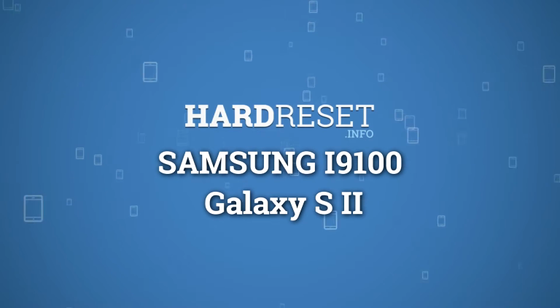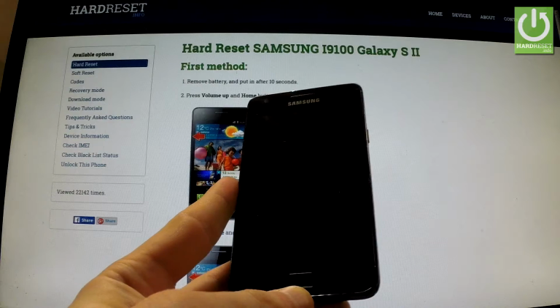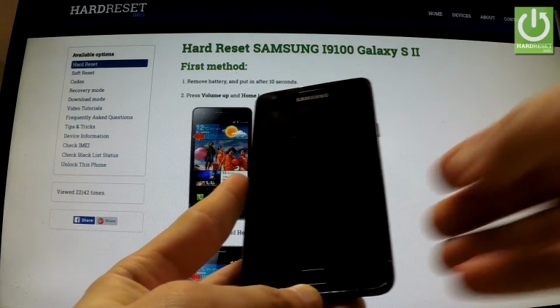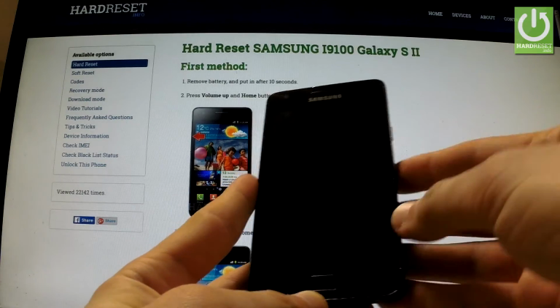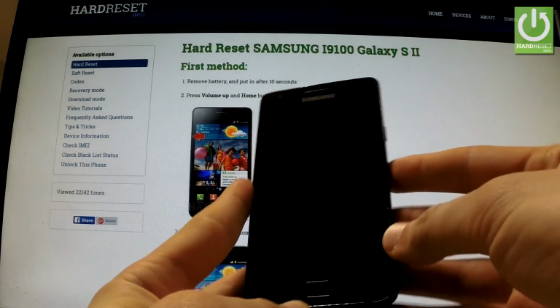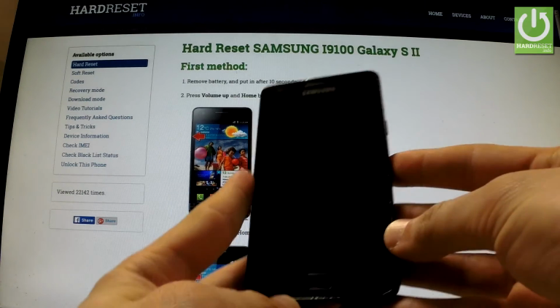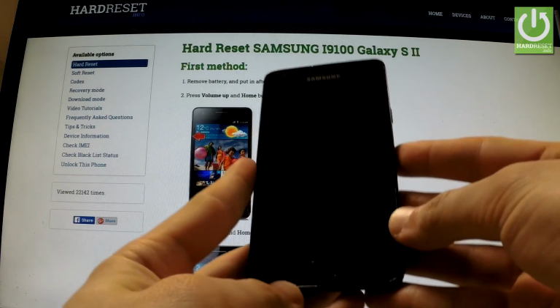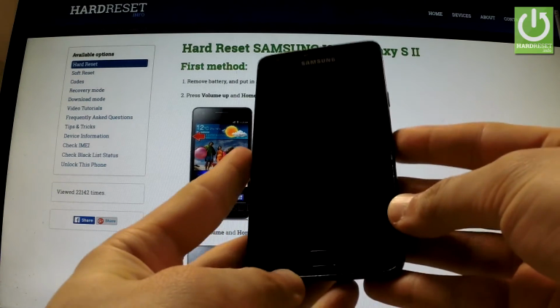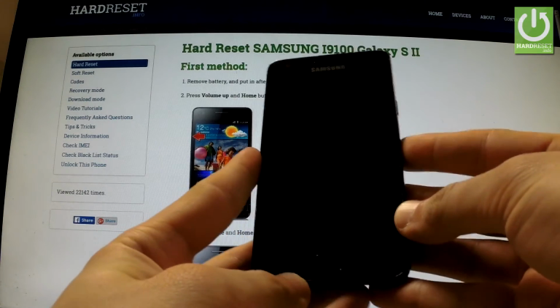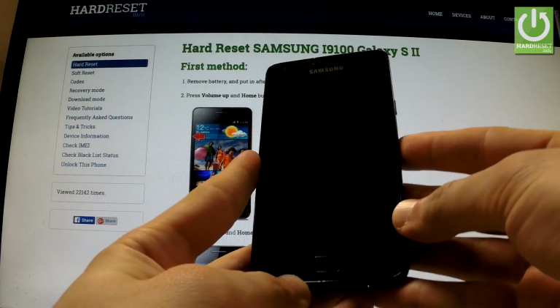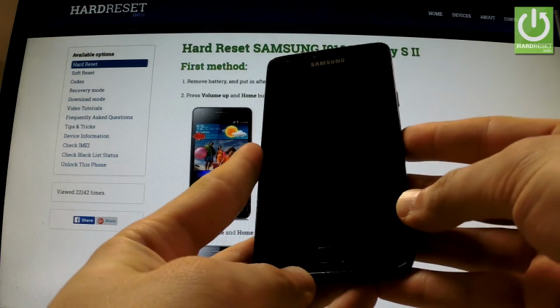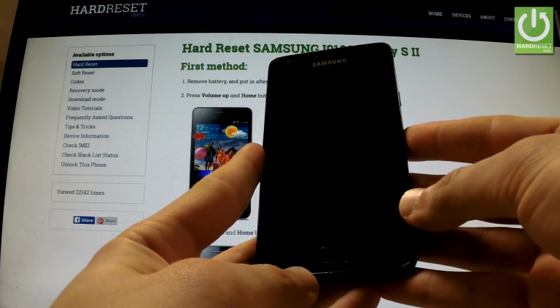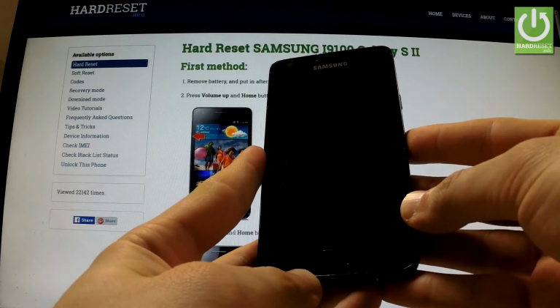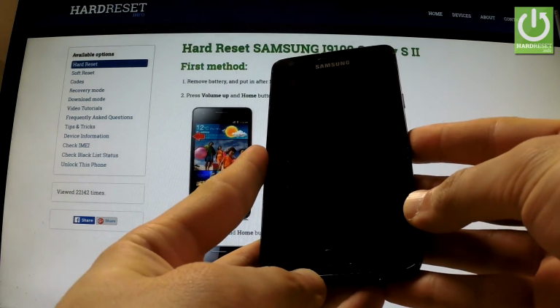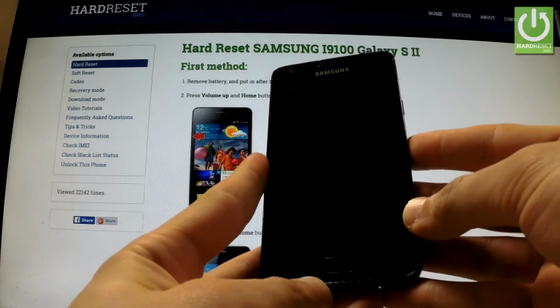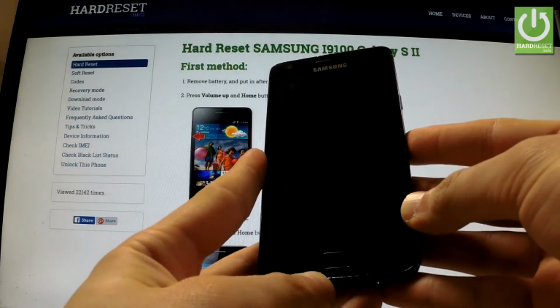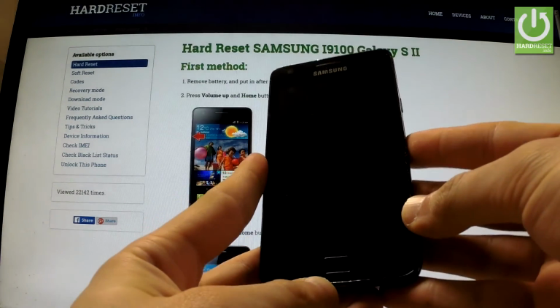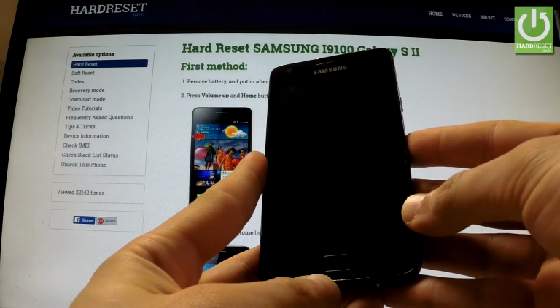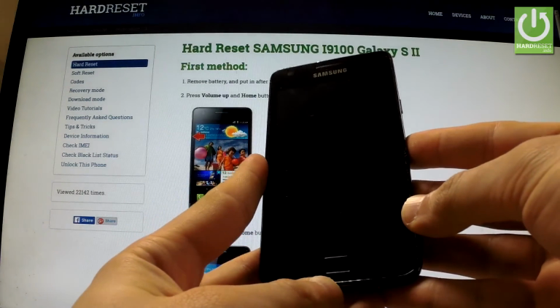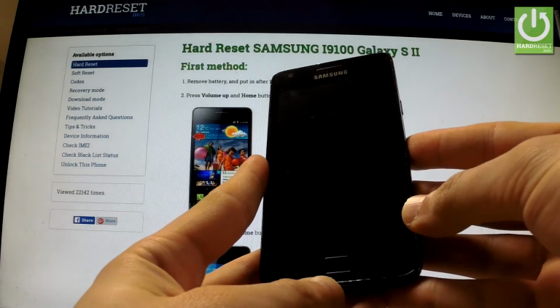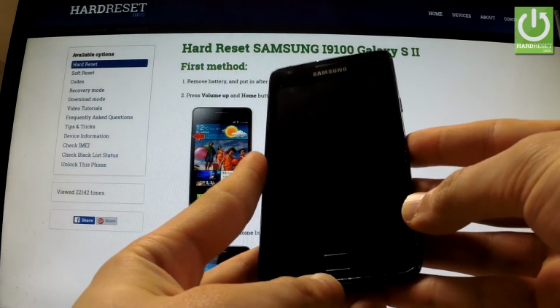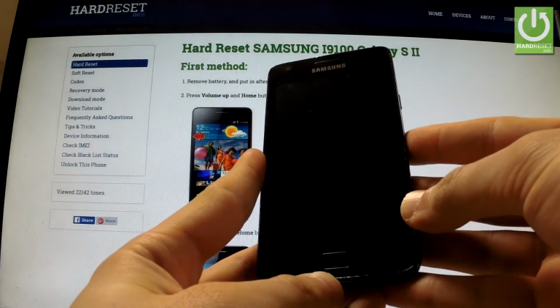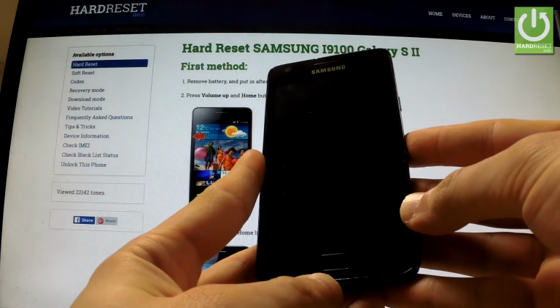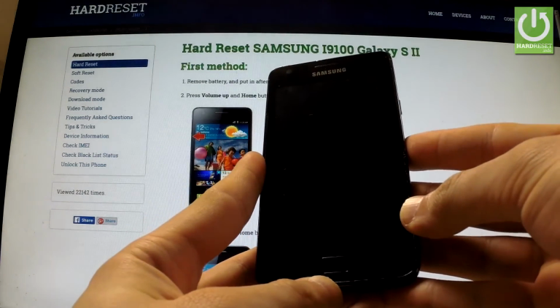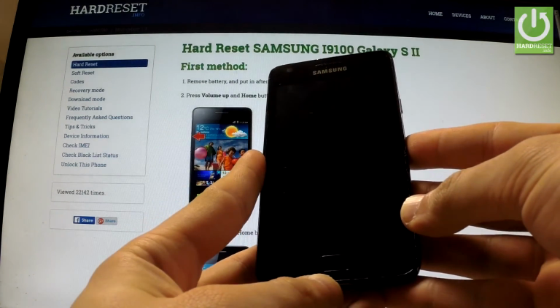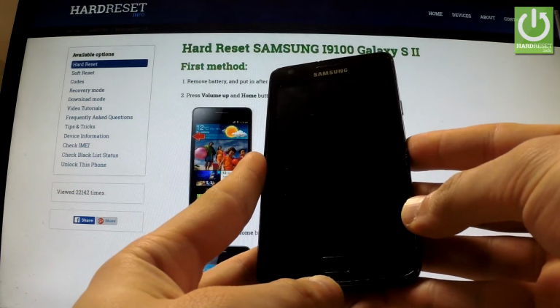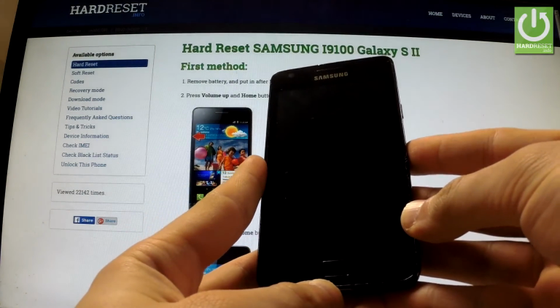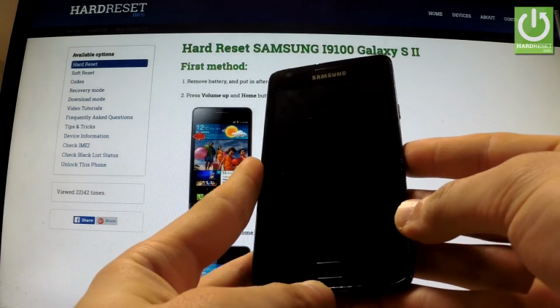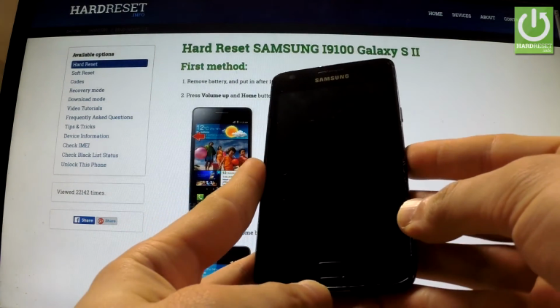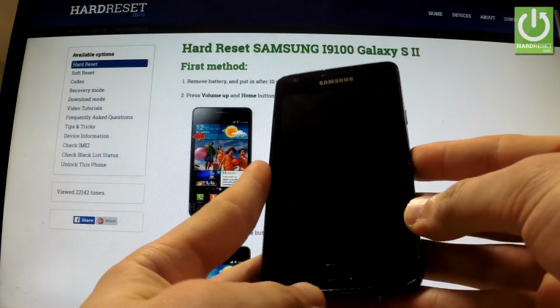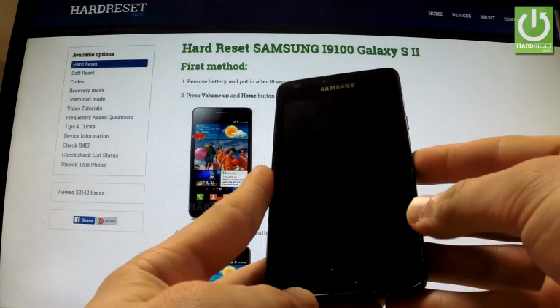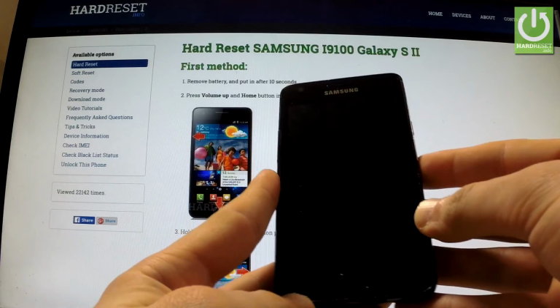In this tutorial I'm going to show you how to accomplish a hard reset operation on Samsung Galaxy S2 by using settings.